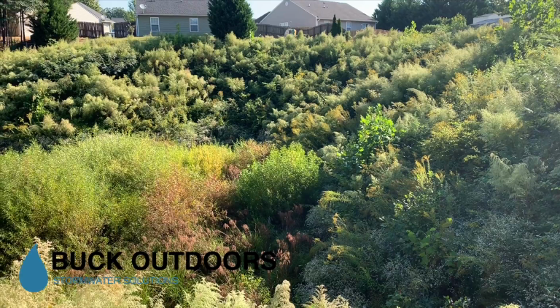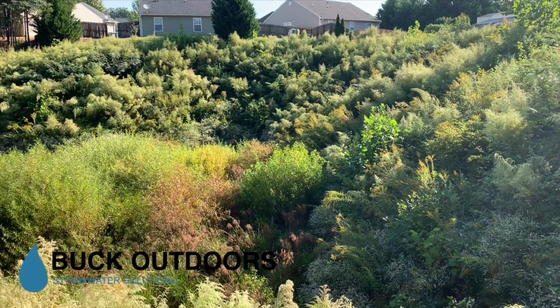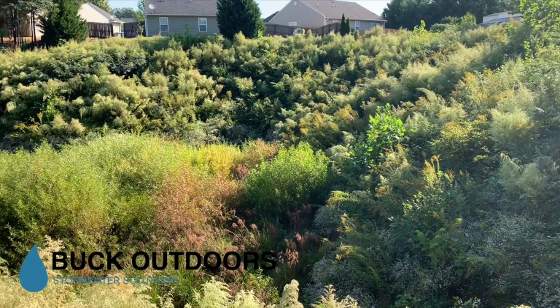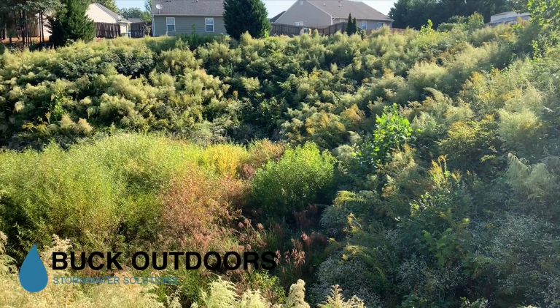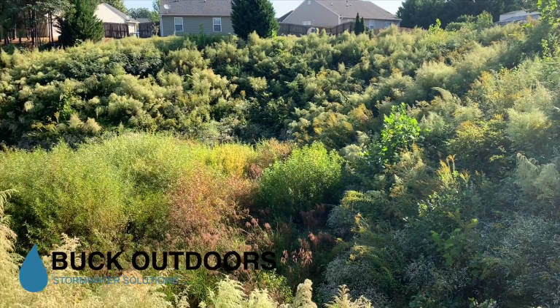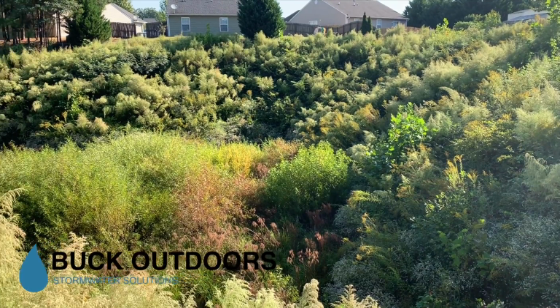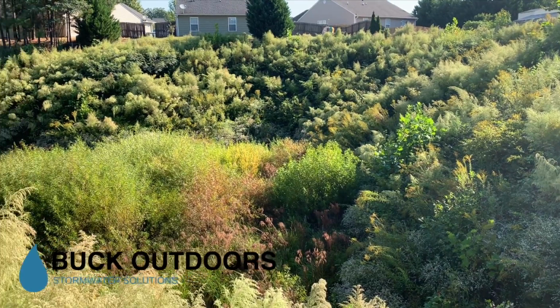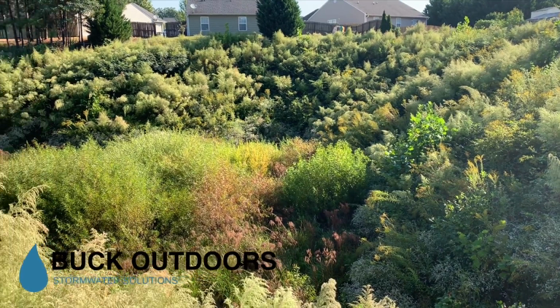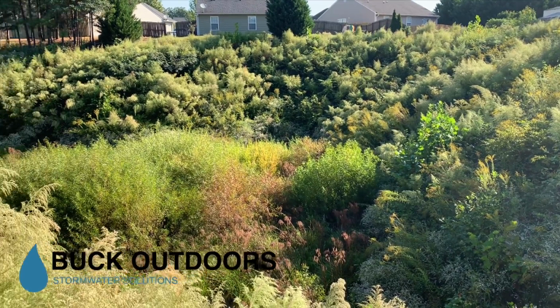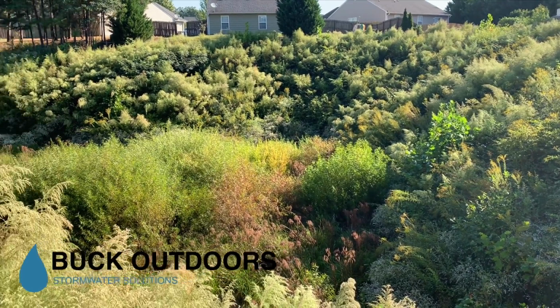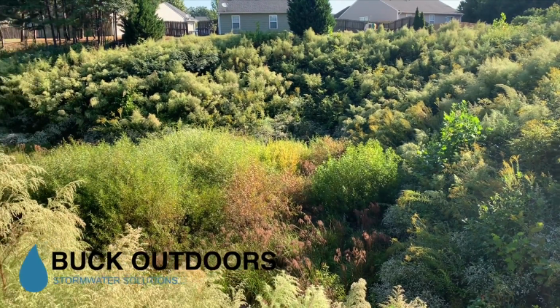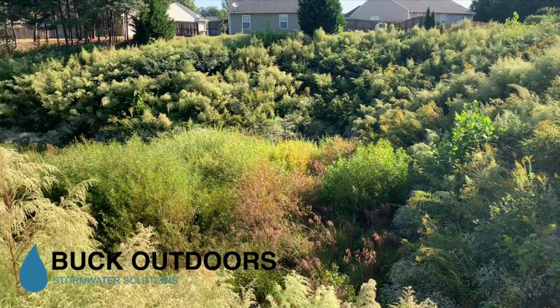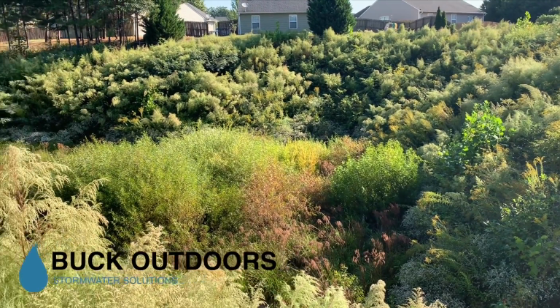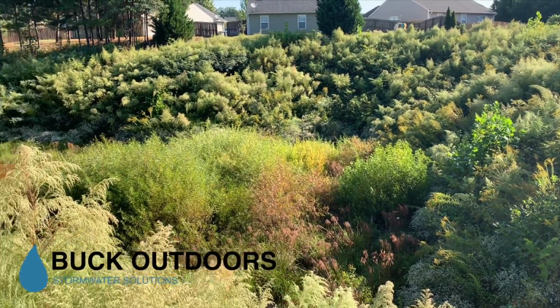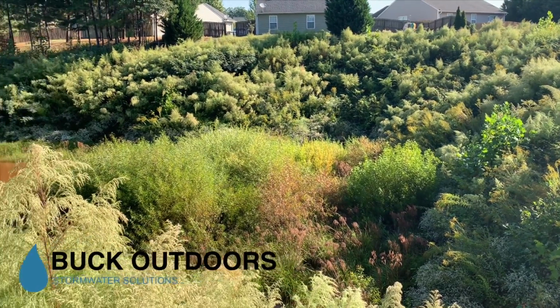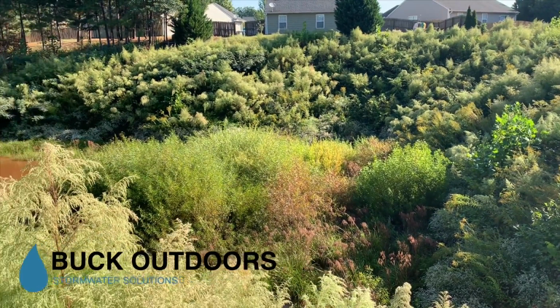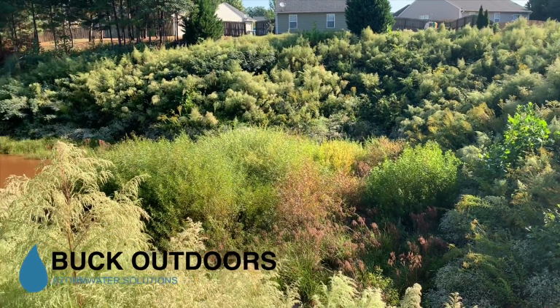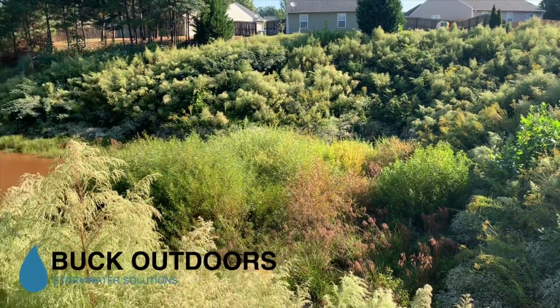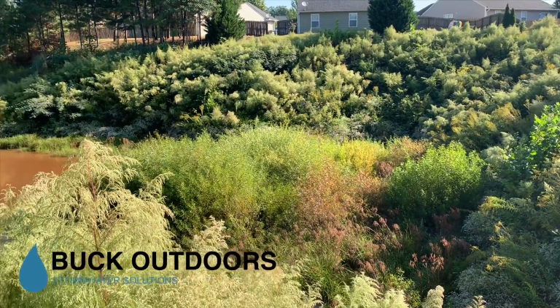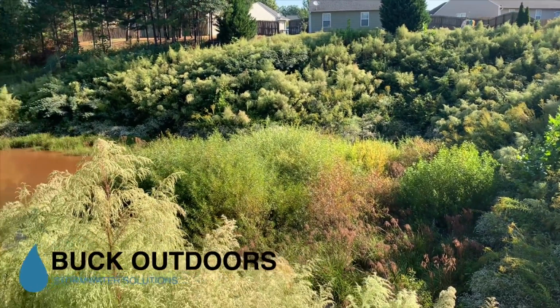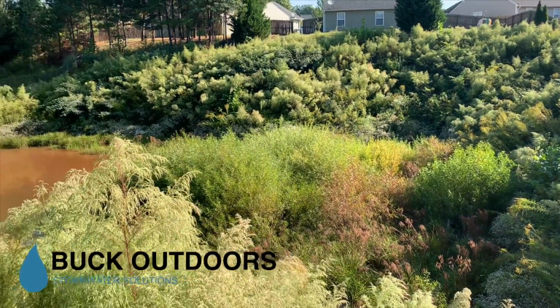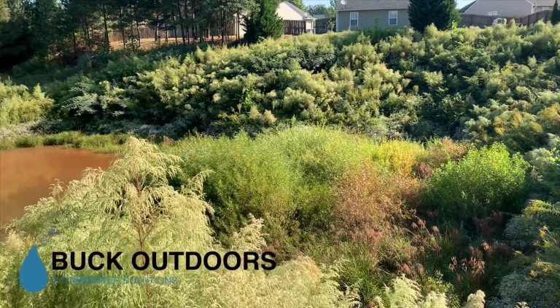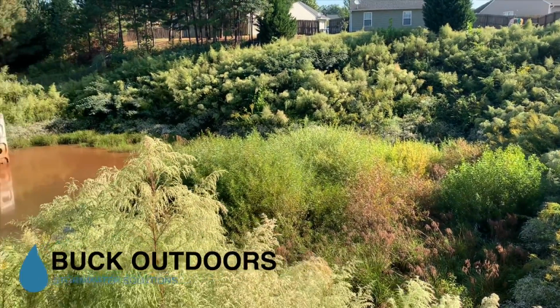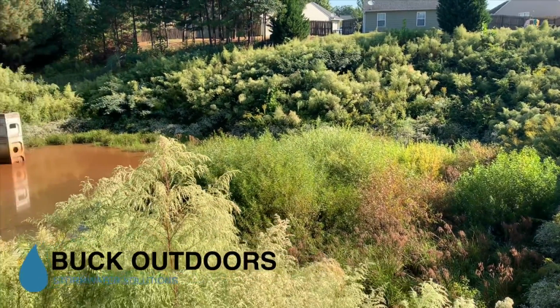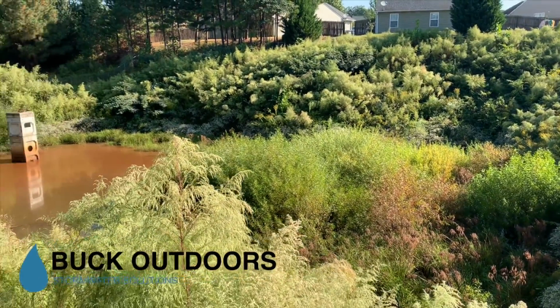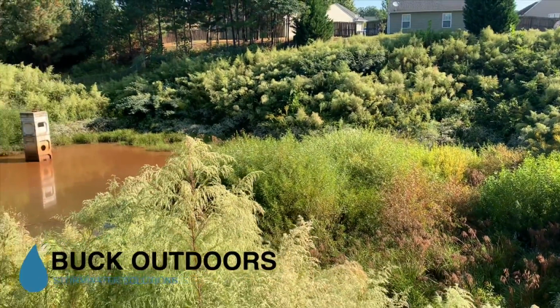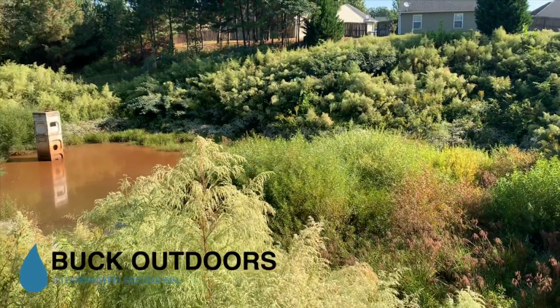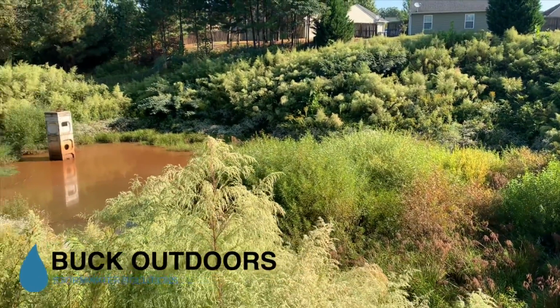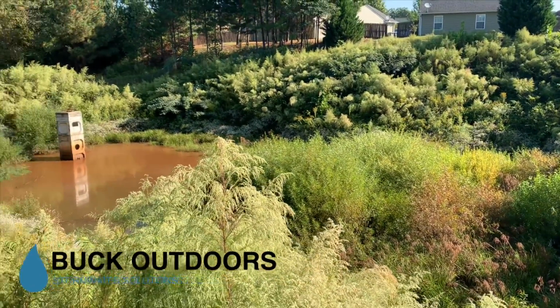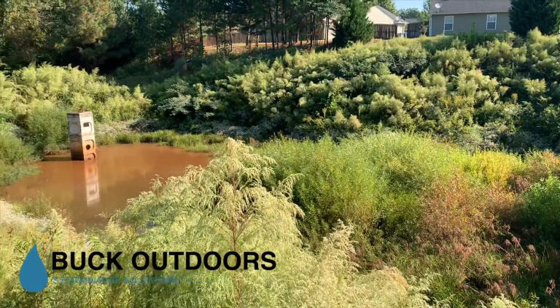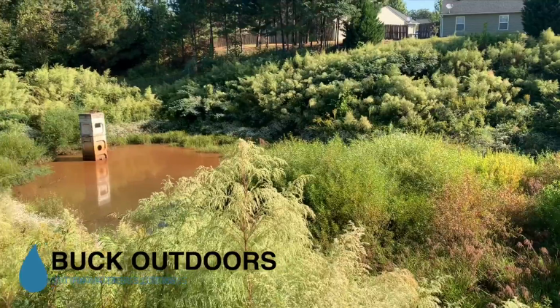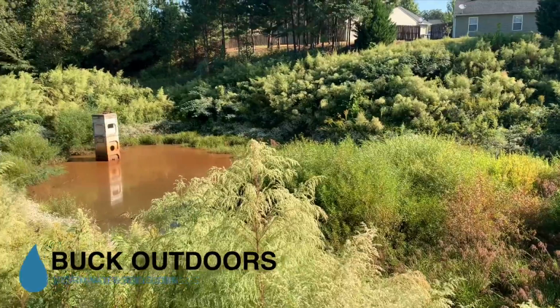Hello, my name is Benjamin Buck with Buck Outdoor Stormwater Solutions, and I just want to give you an overview of the work we did on your stormwater pond.